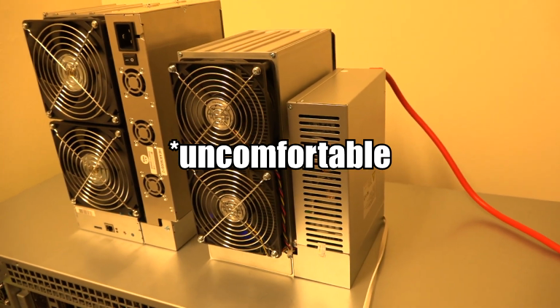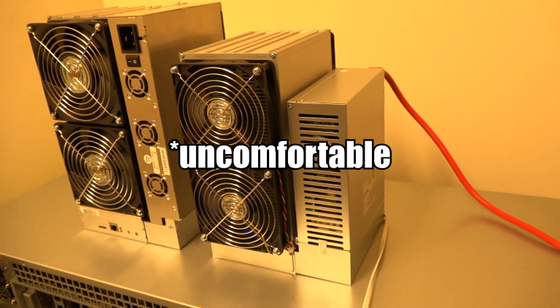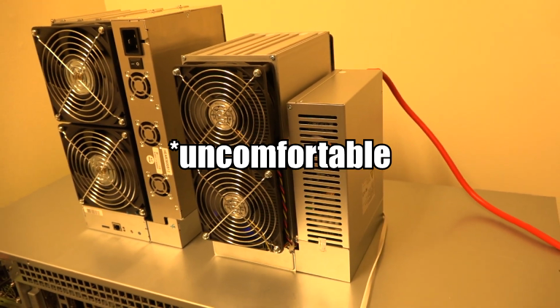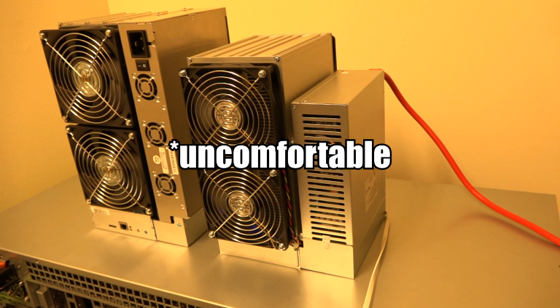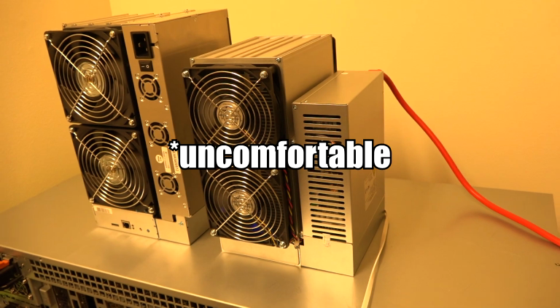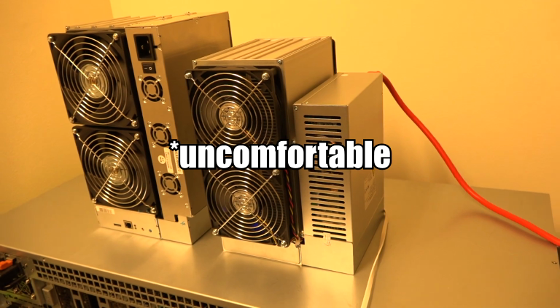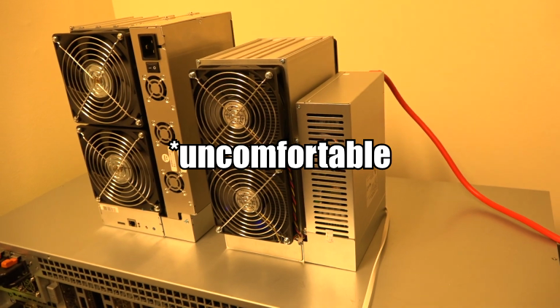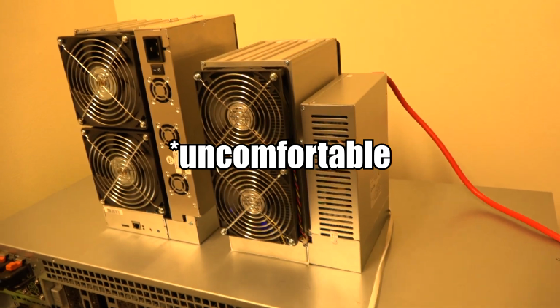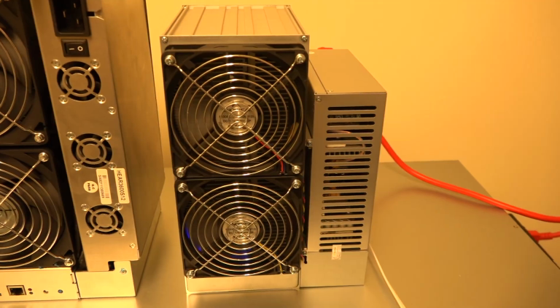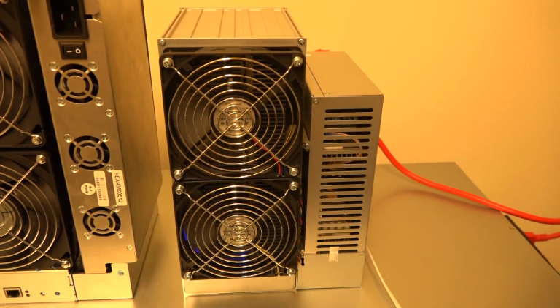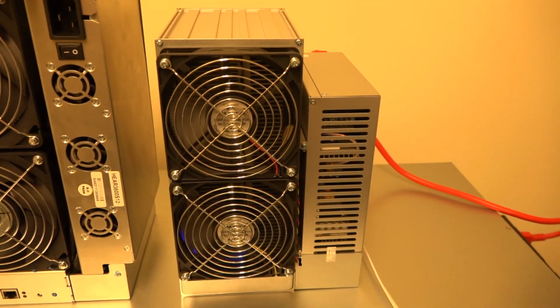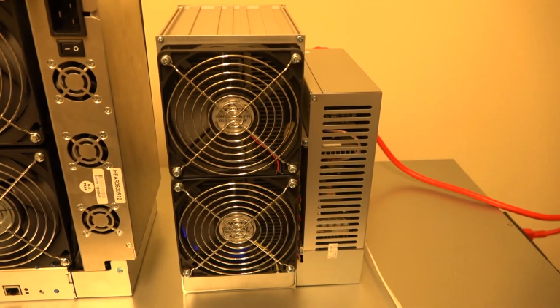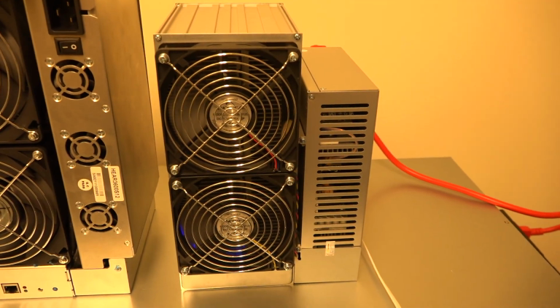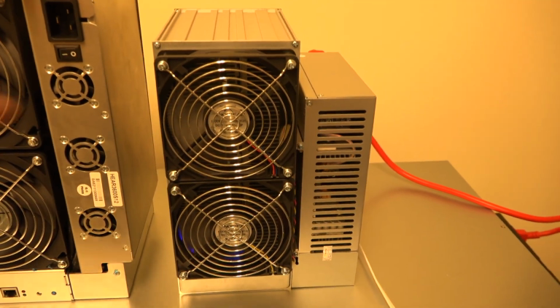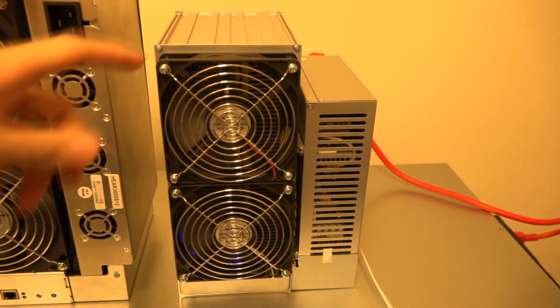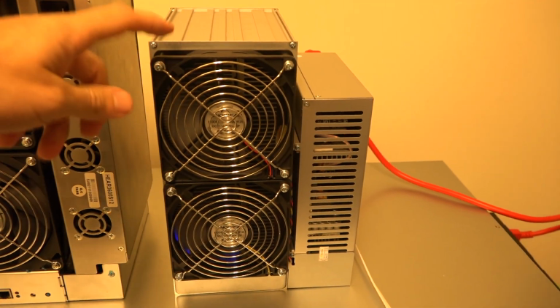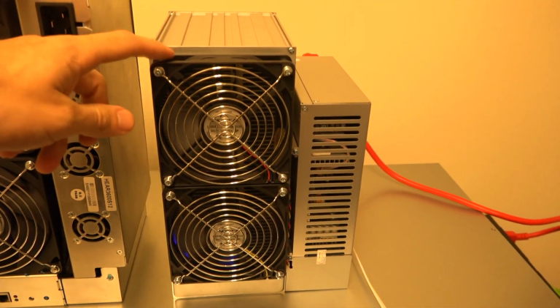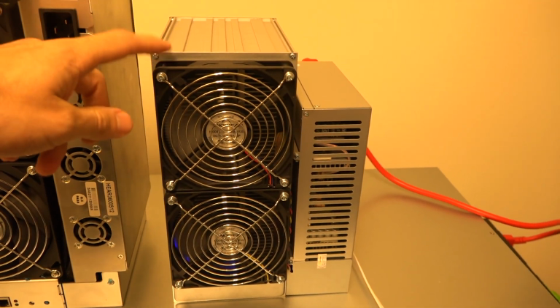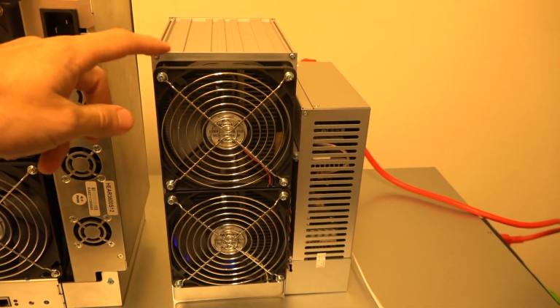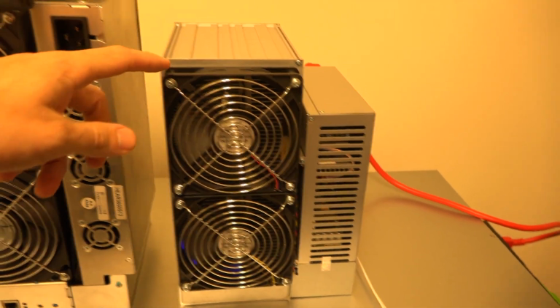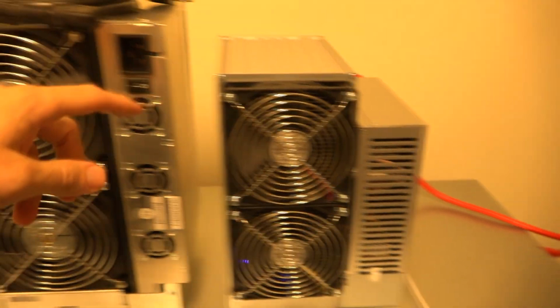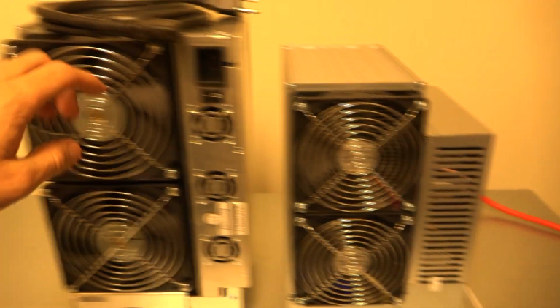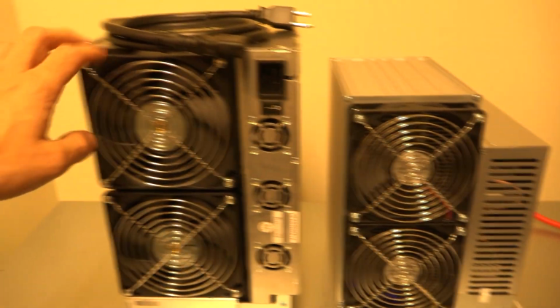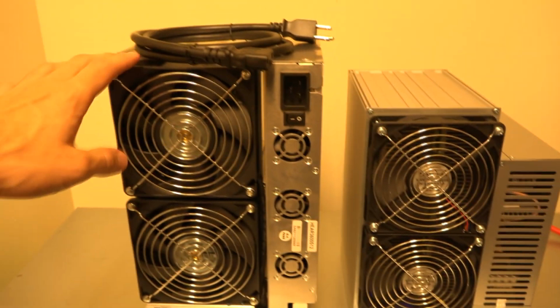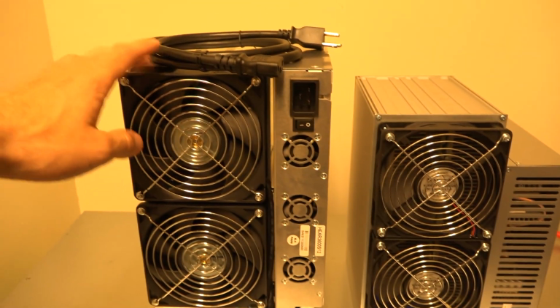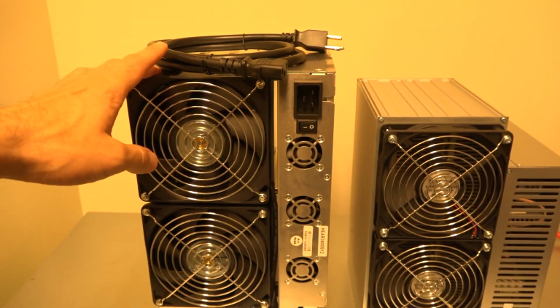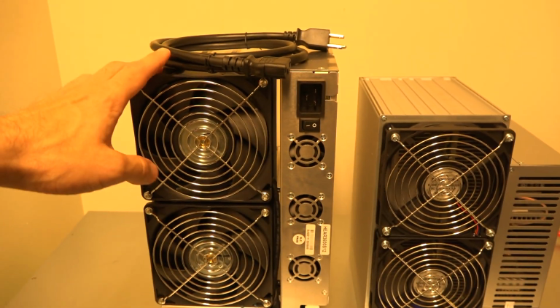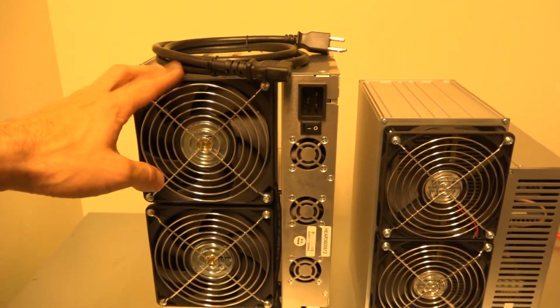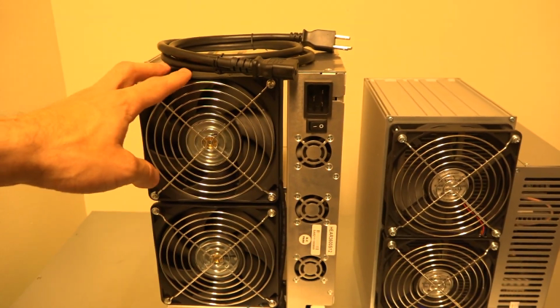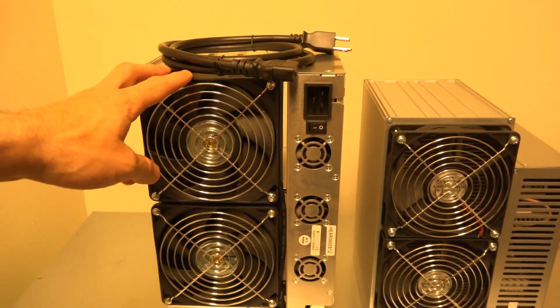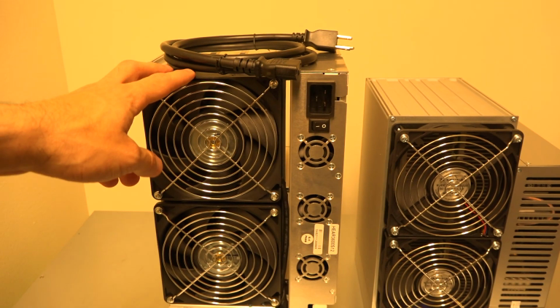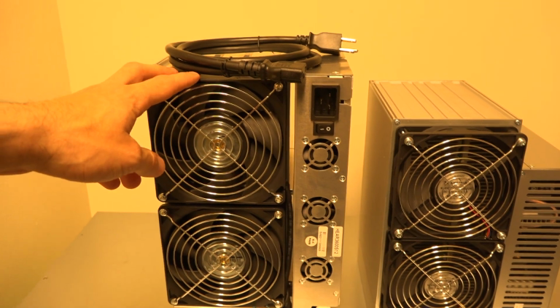It is definitely producing some heat, and to be fair there's really no exhaust in this room. I definitely would not want this by my computer. They did advertise that you could put it on your desk, and I'm sure you could run it there, but it would produce way too much heat near my computer for me to feel comfortable.